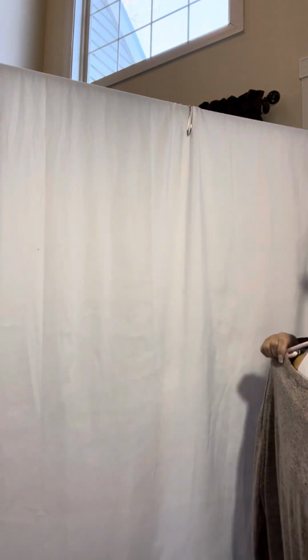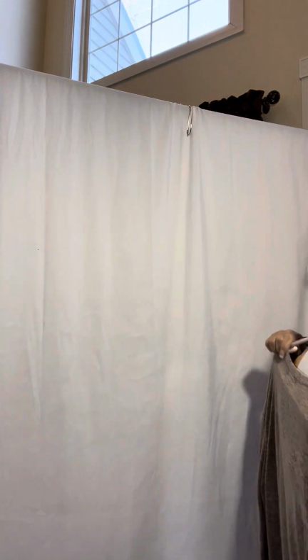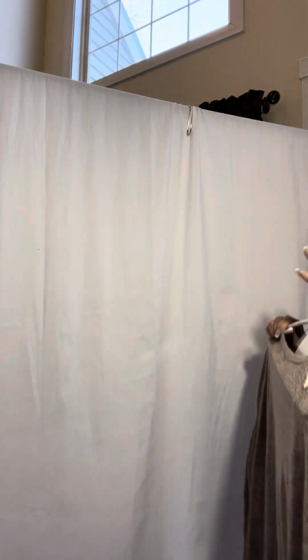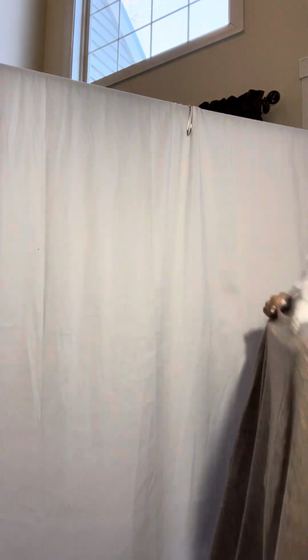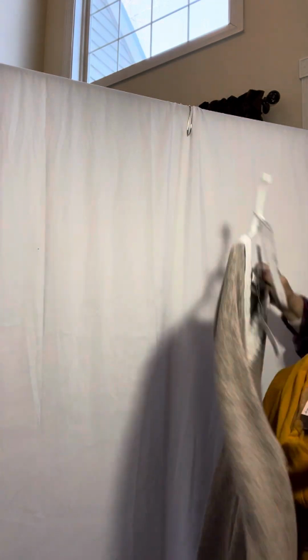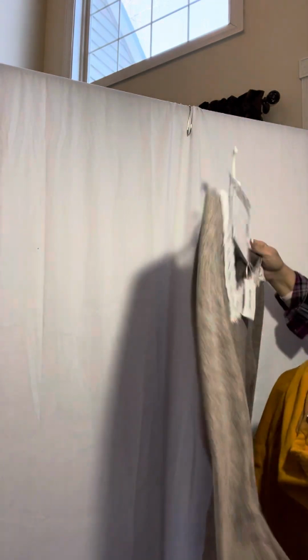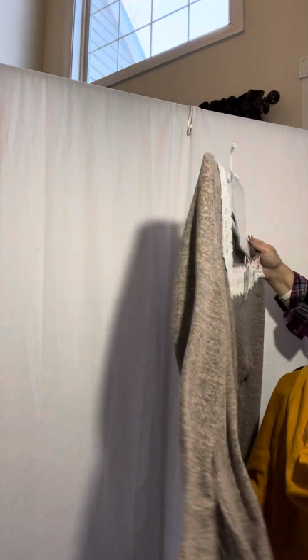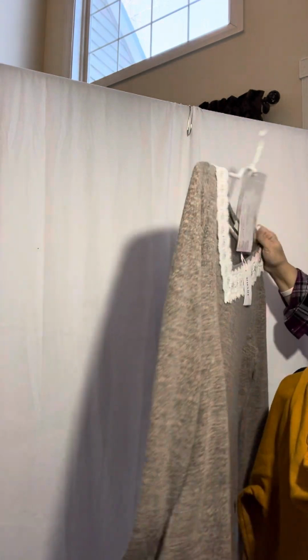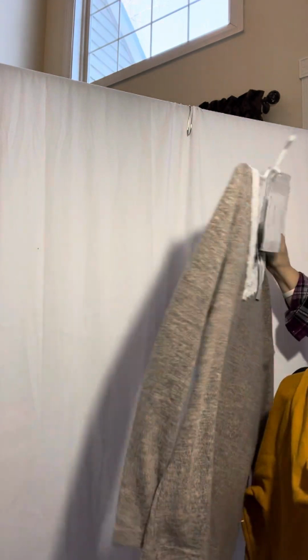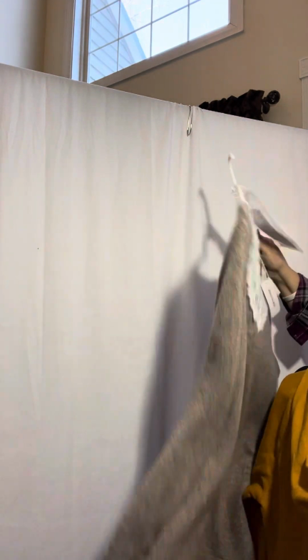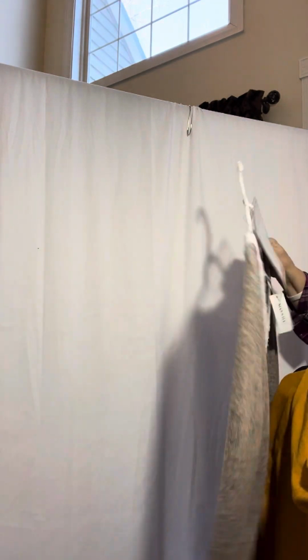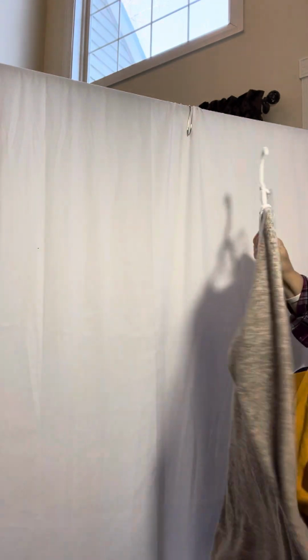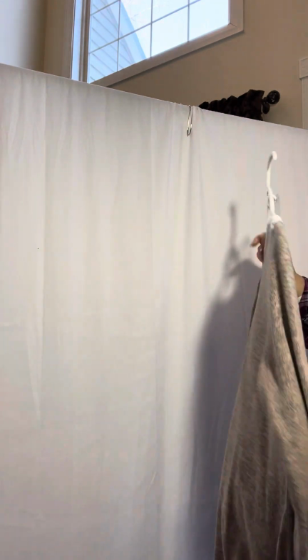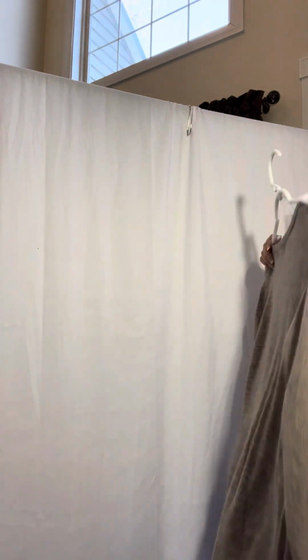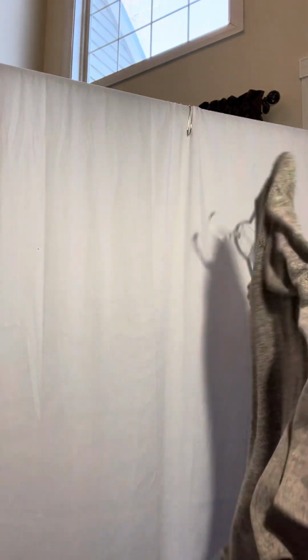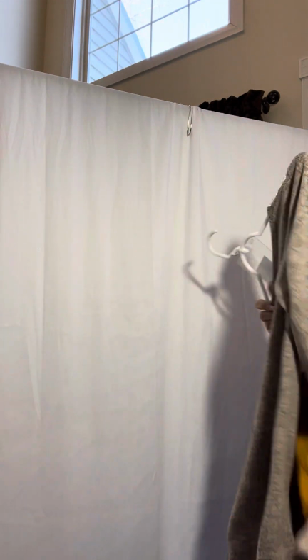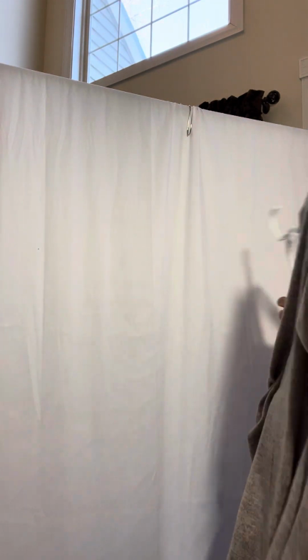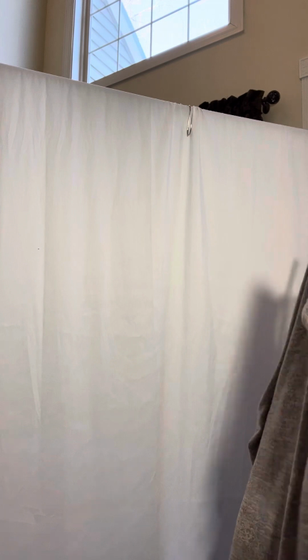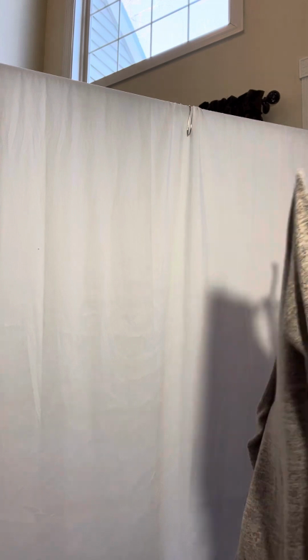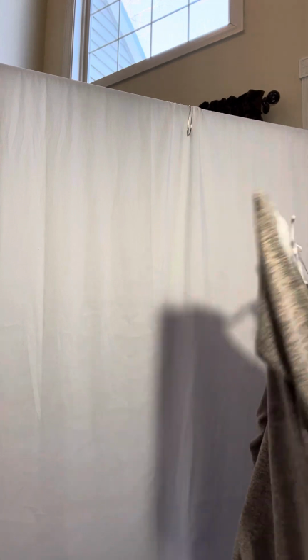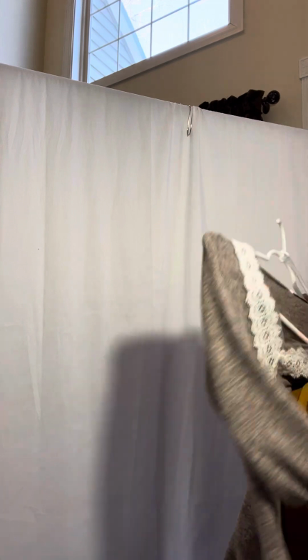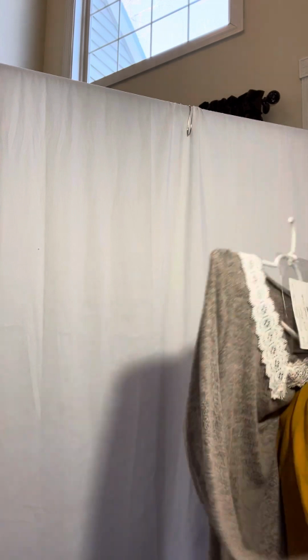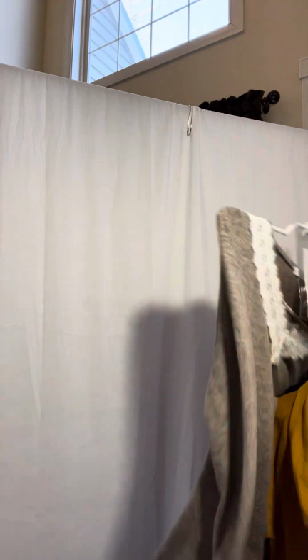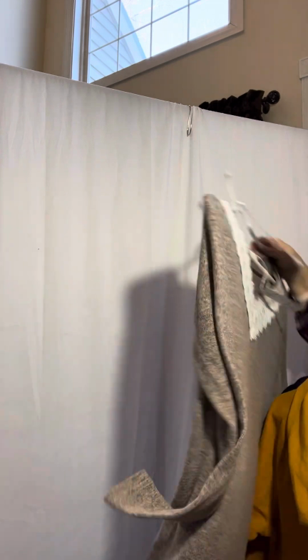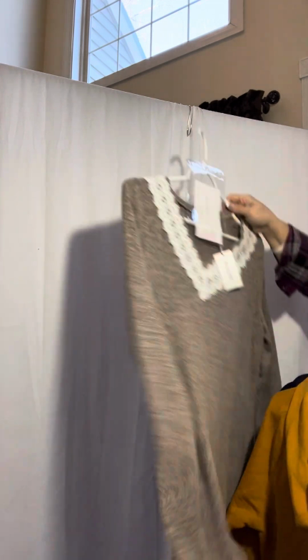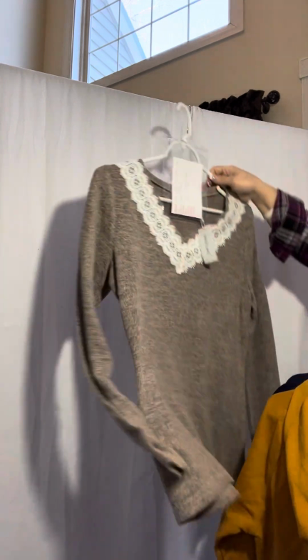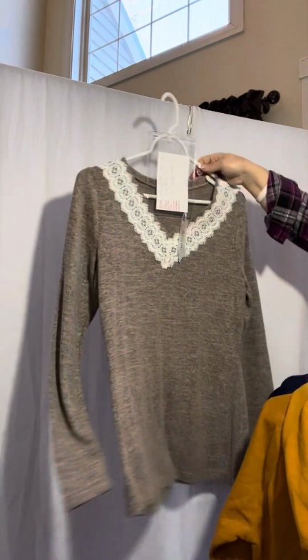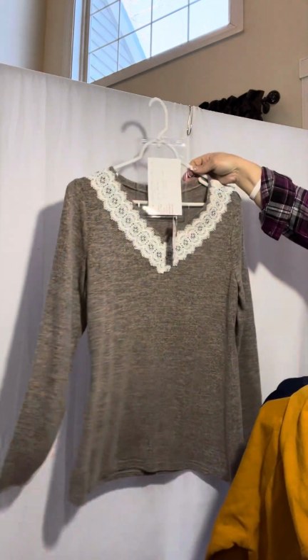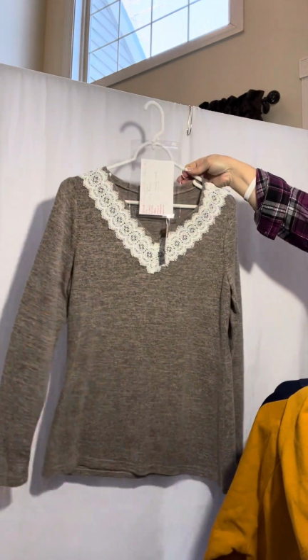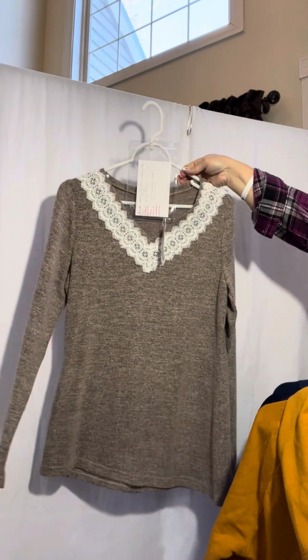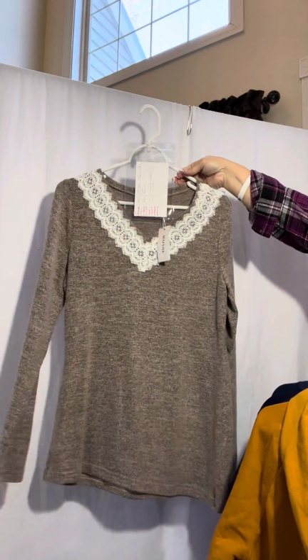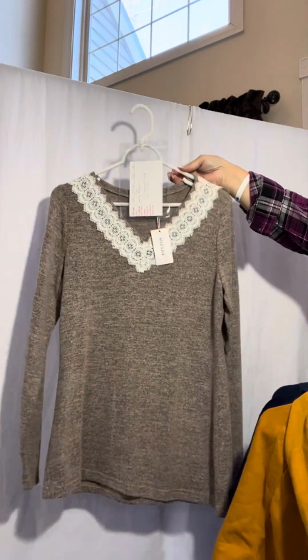Next up, I have a small new with tag blouse.